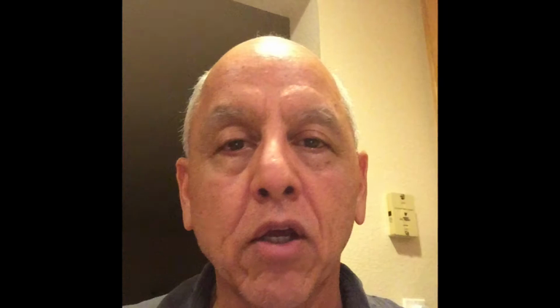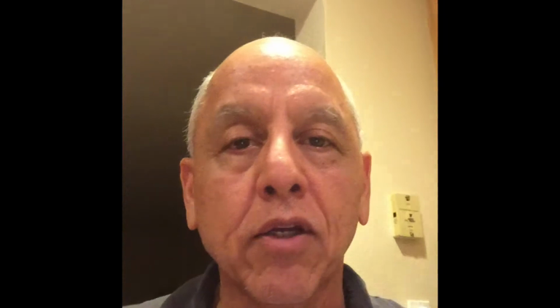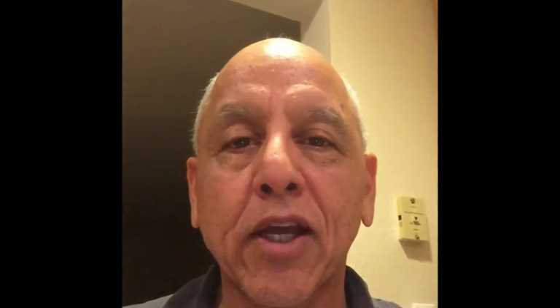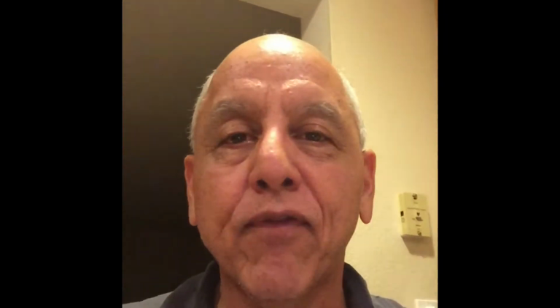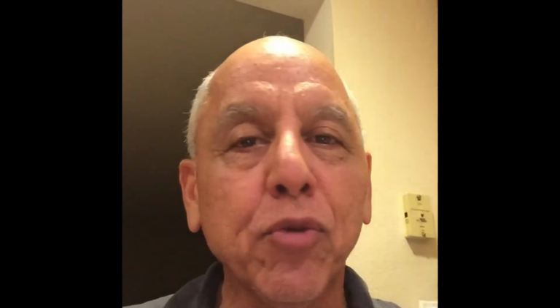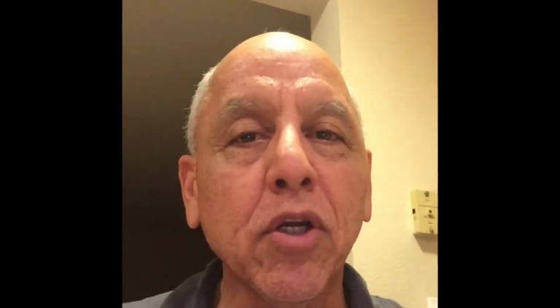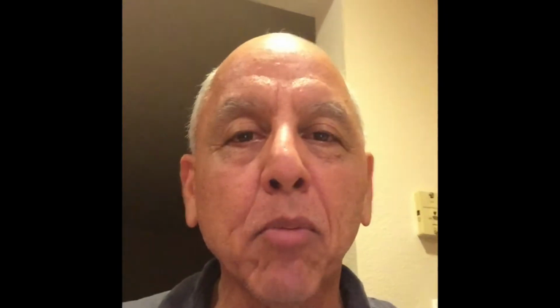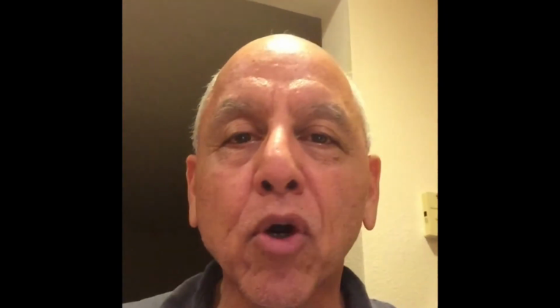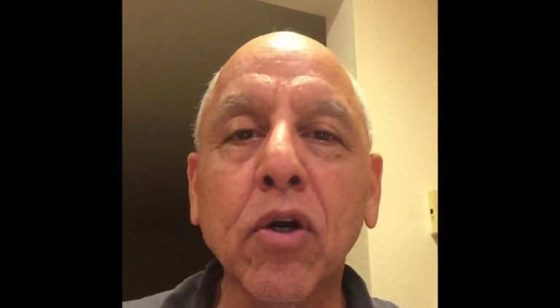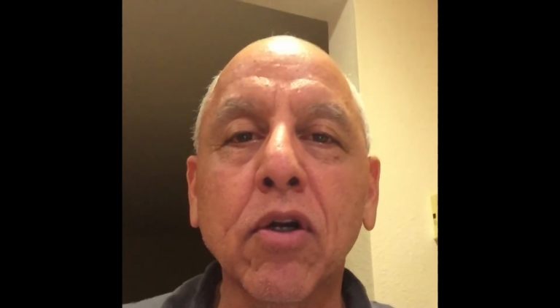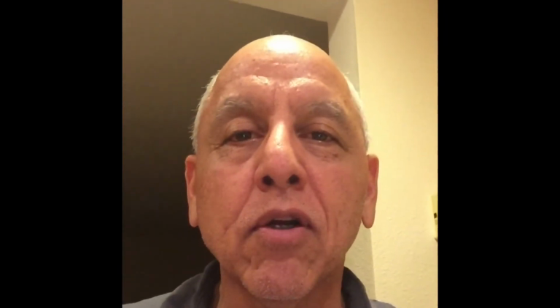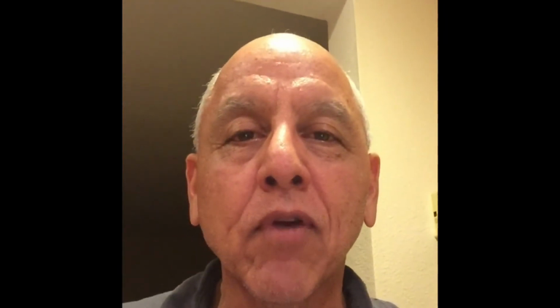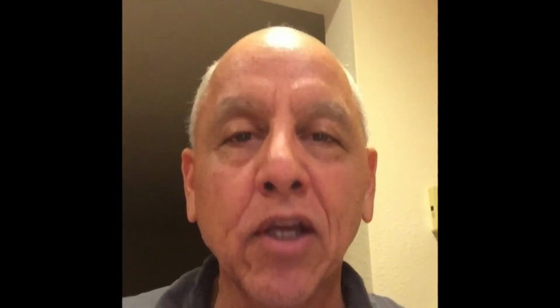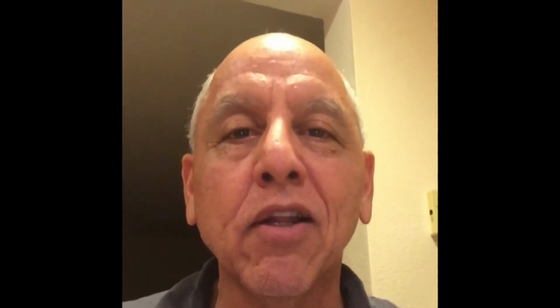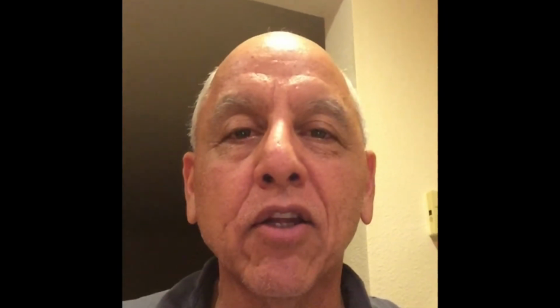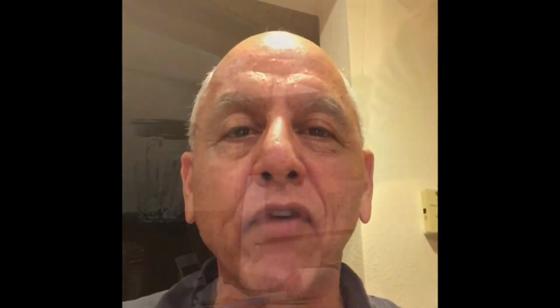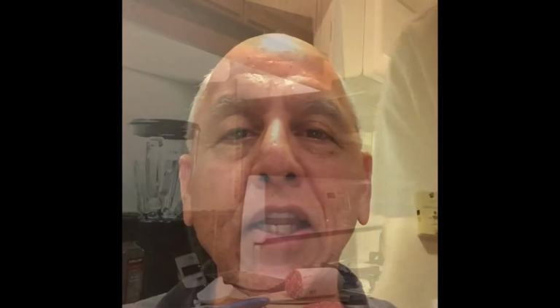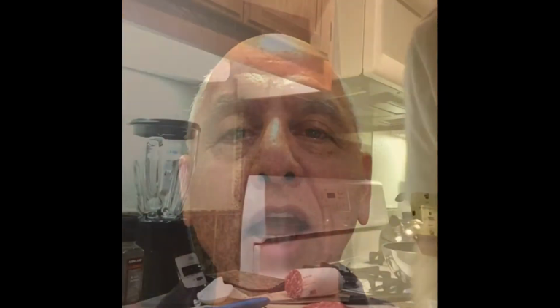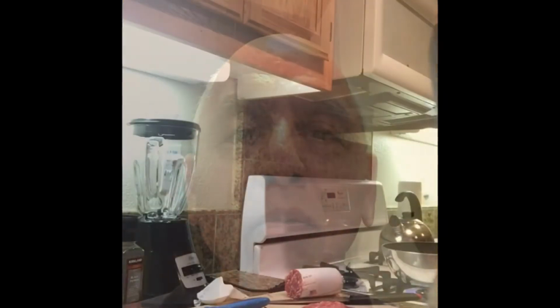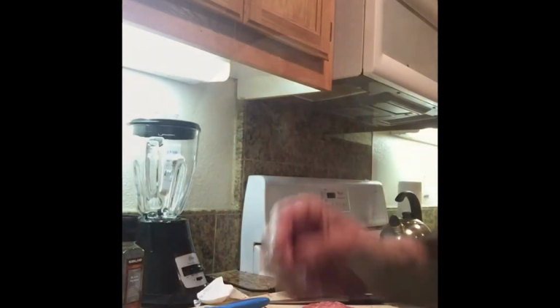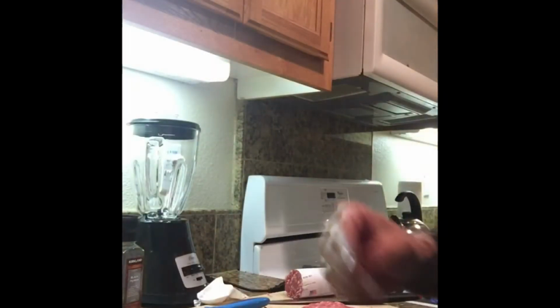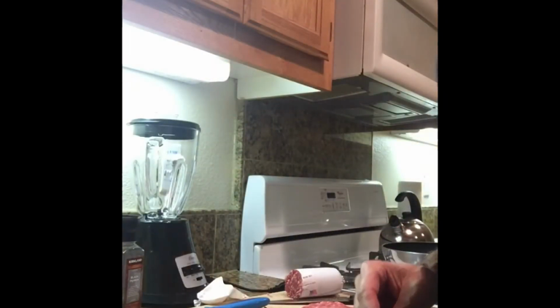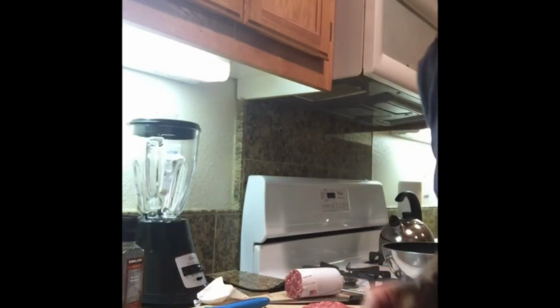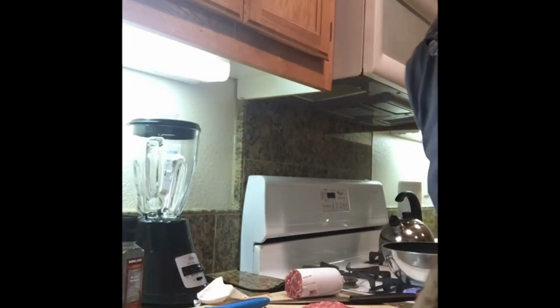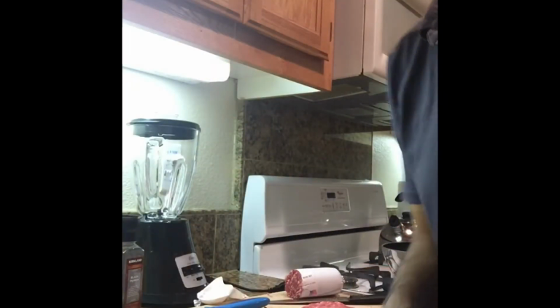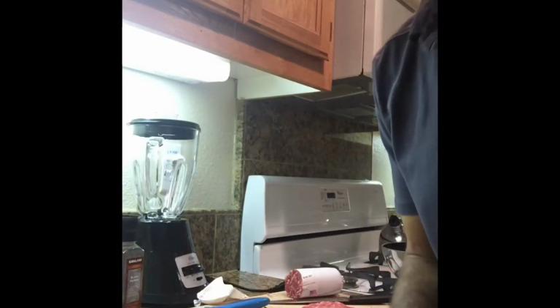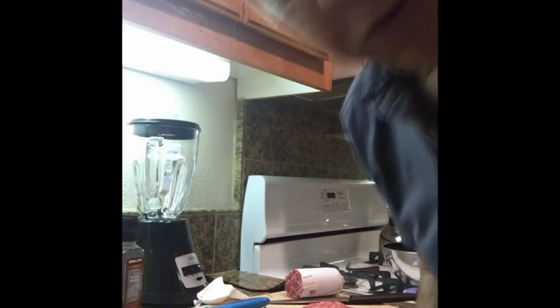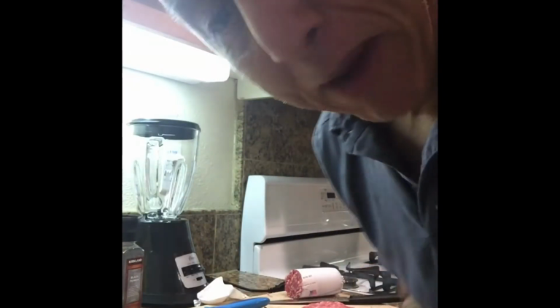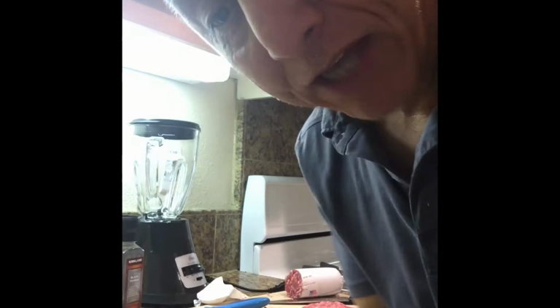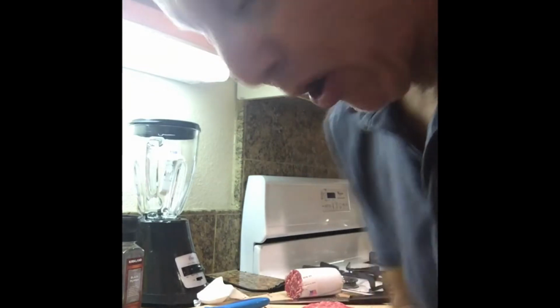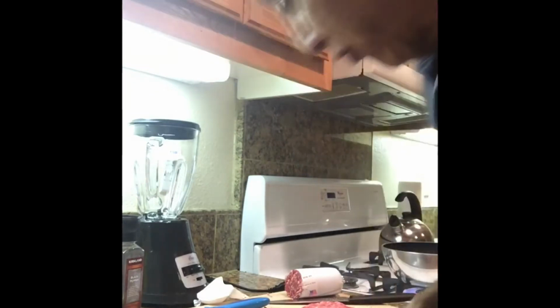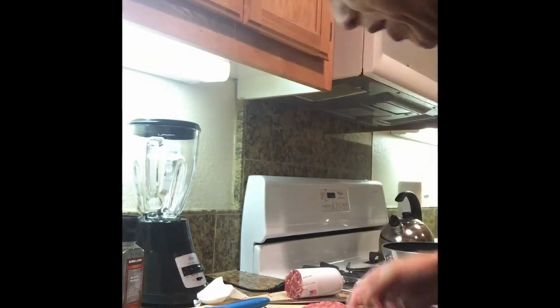Can a fisherman cook a burger? Let's find out. Trying my own recipe on some smash burgers baby.